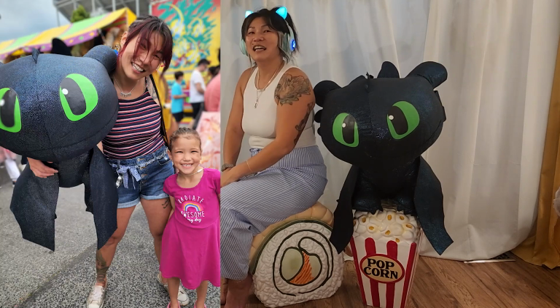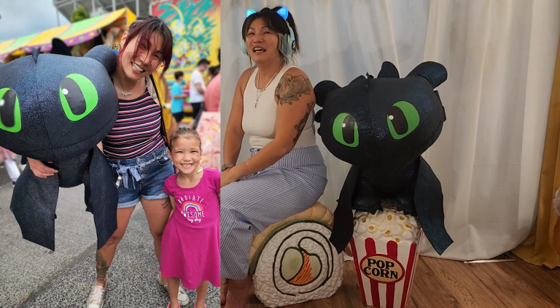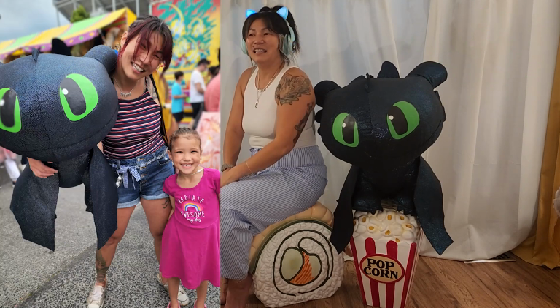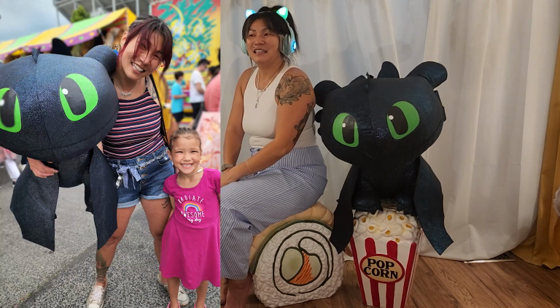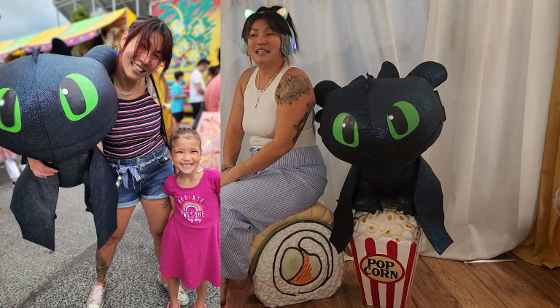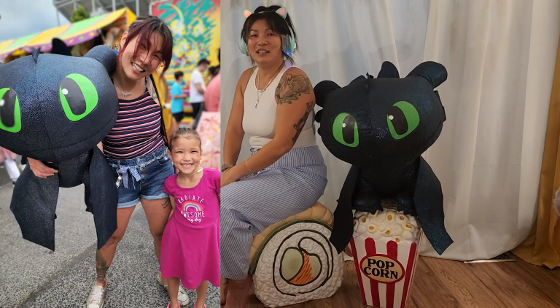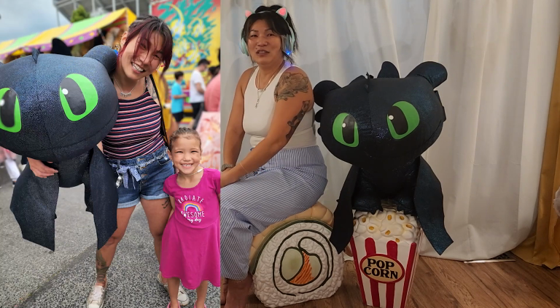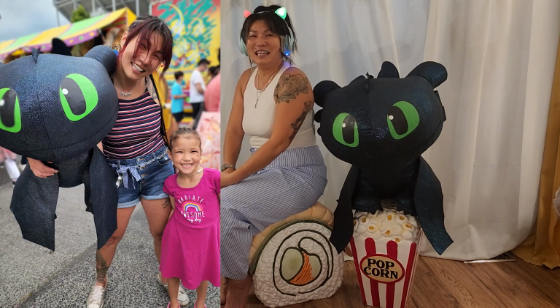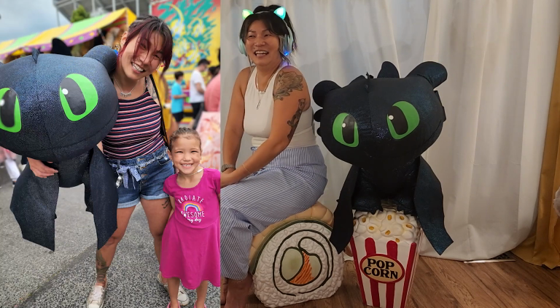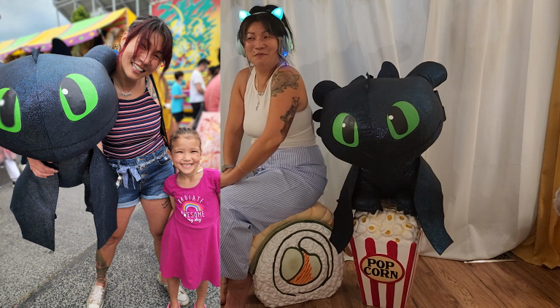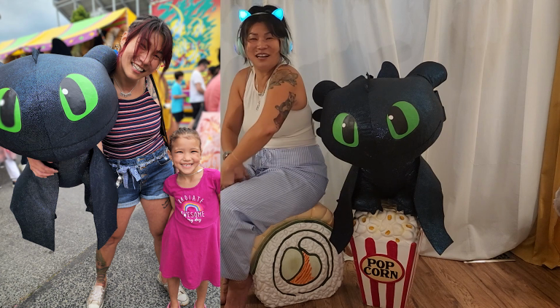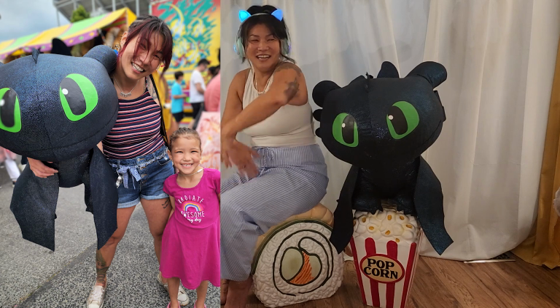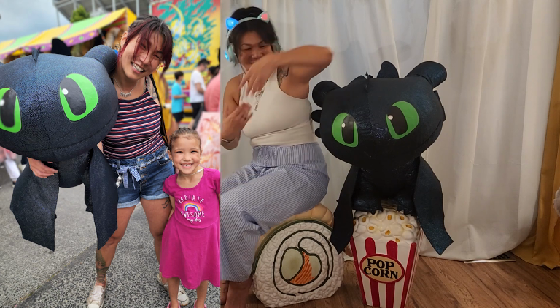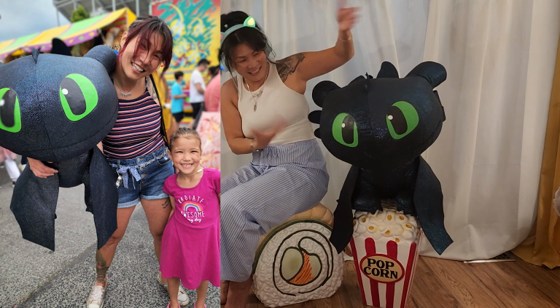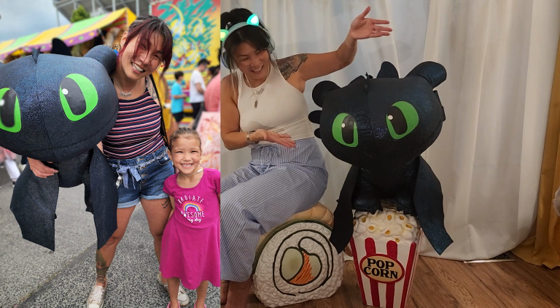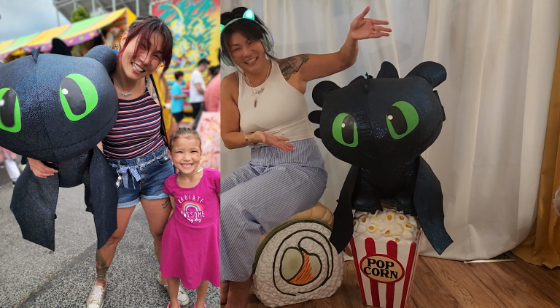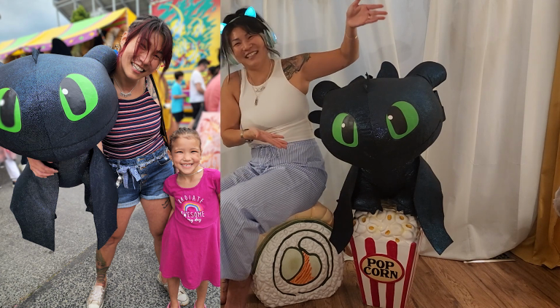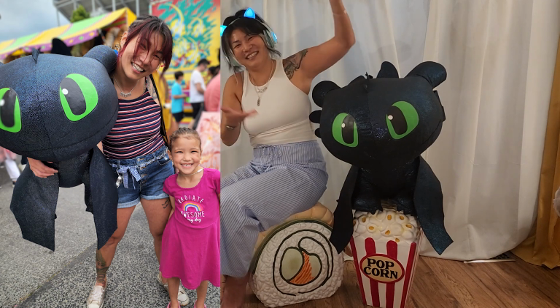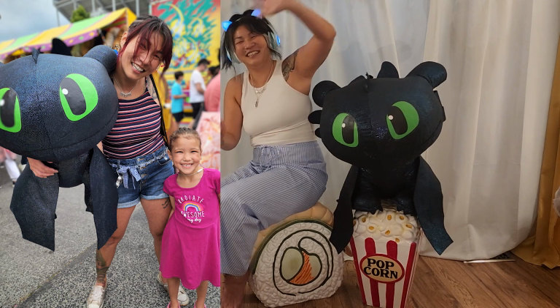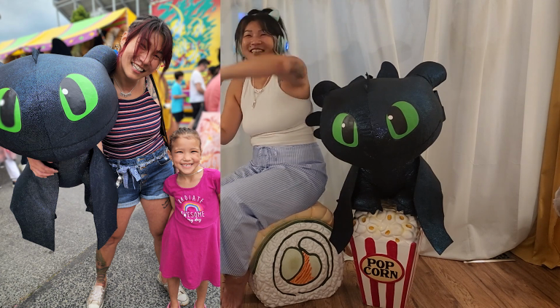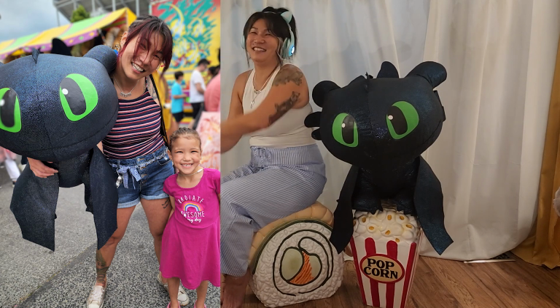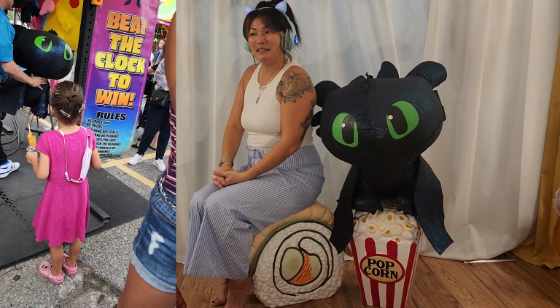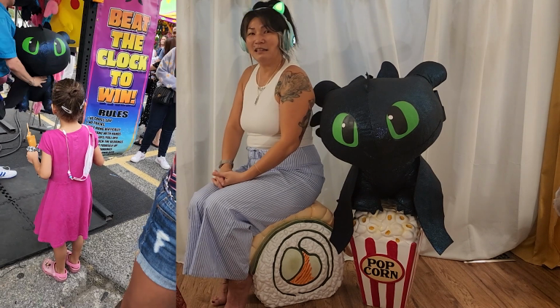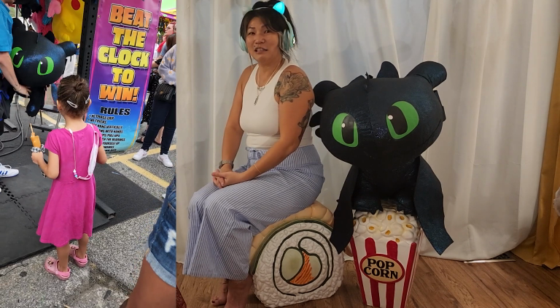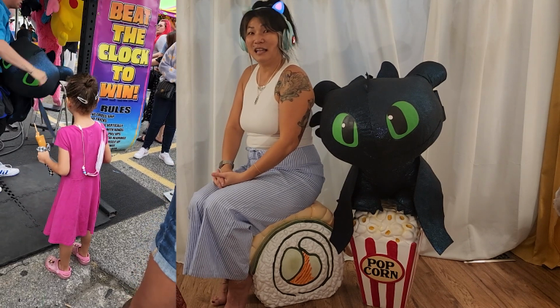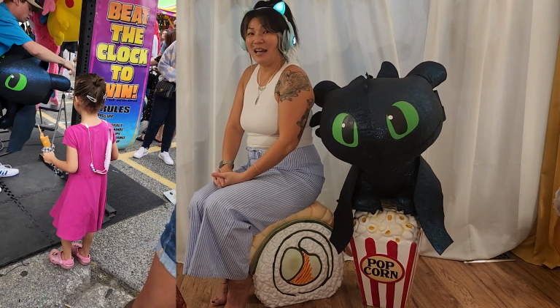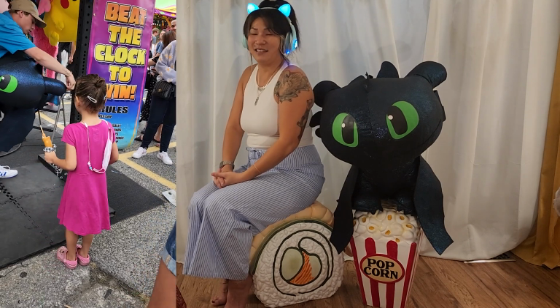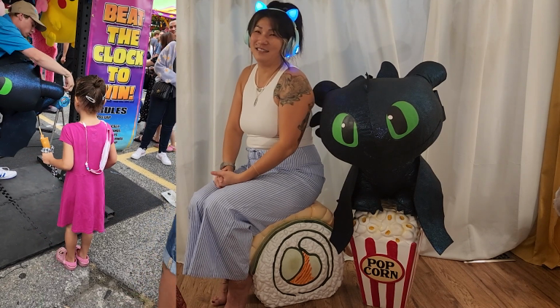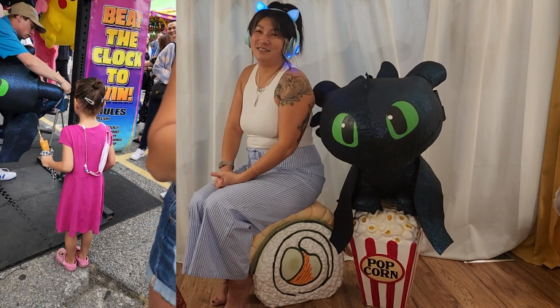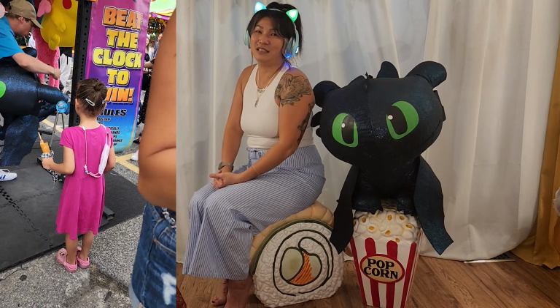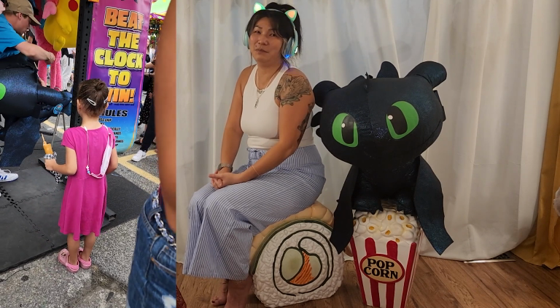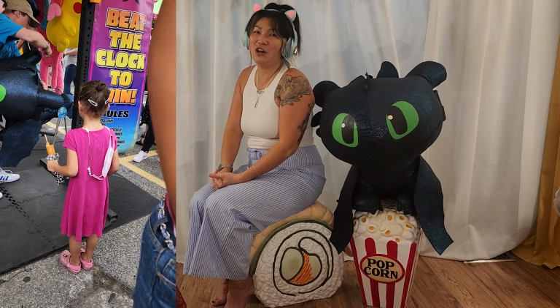I didn't think I could do it, but I did. Good luck — win some dolls.